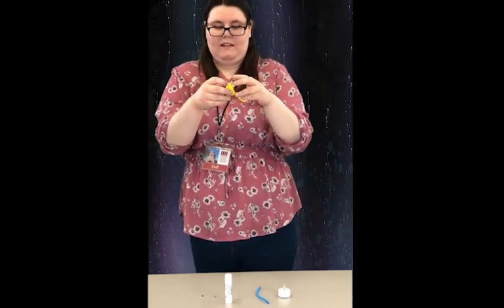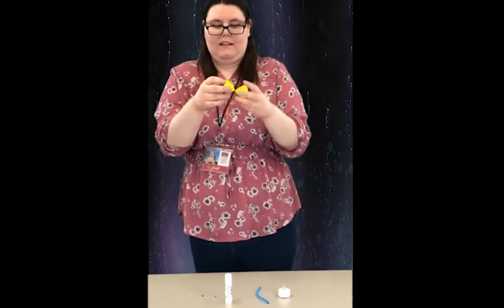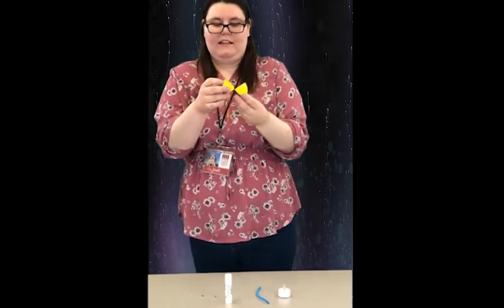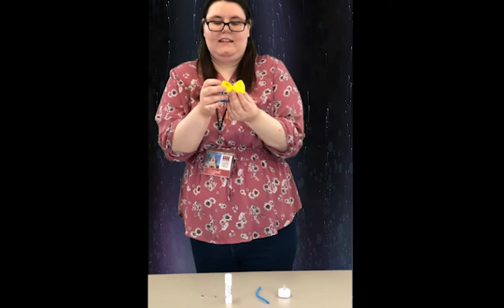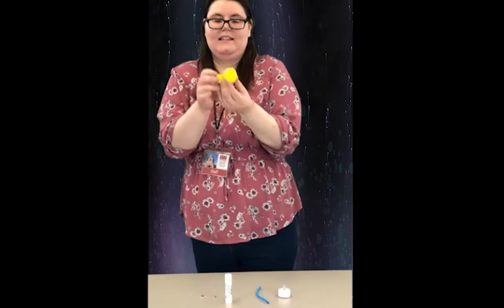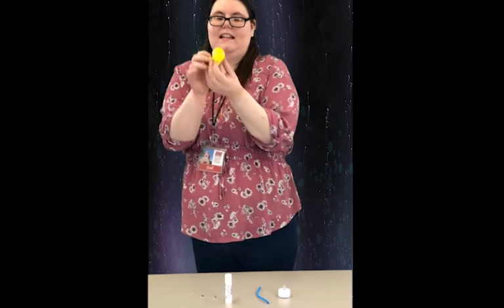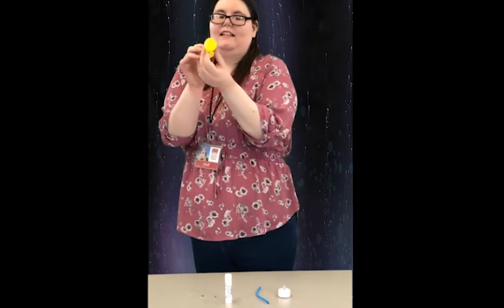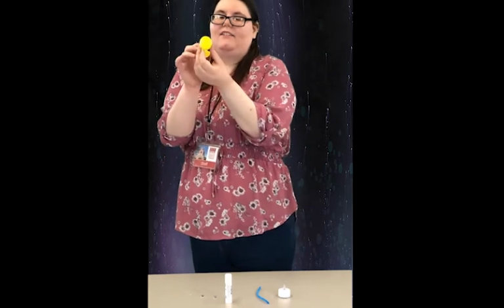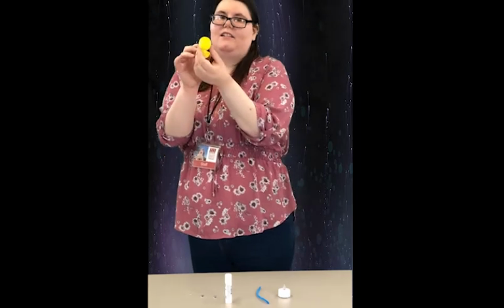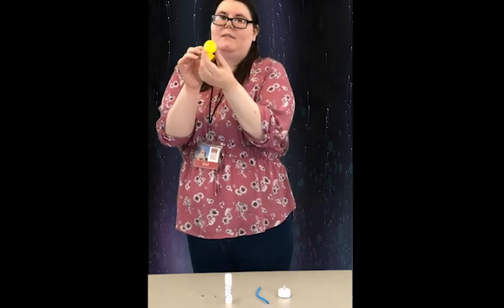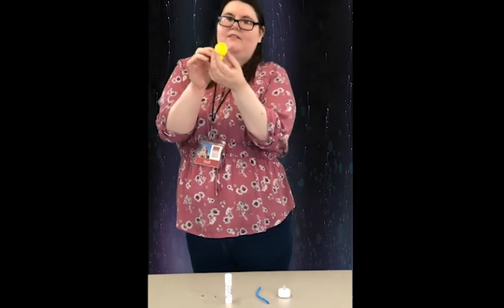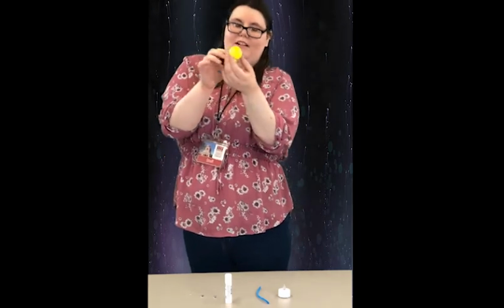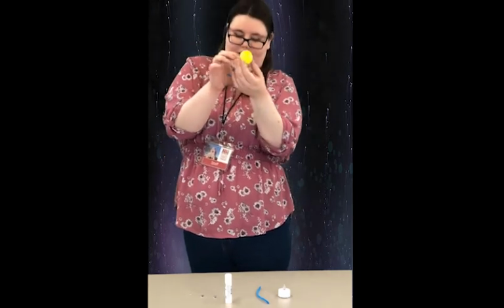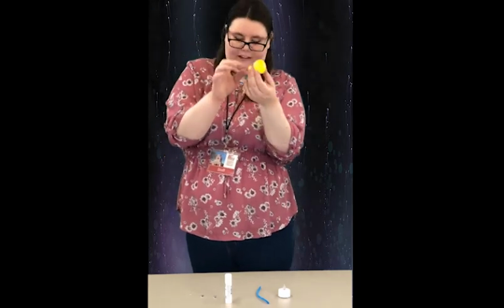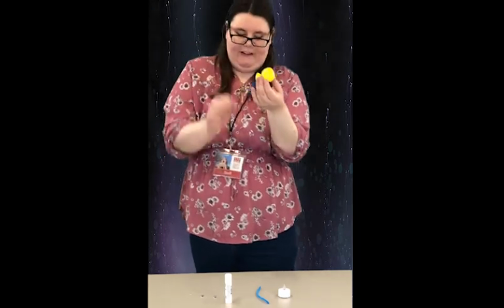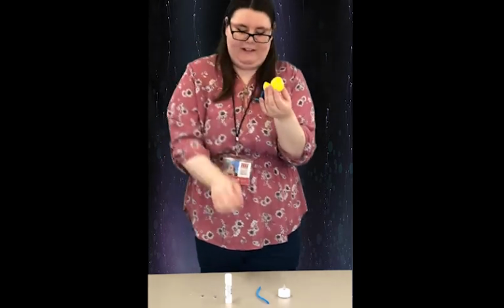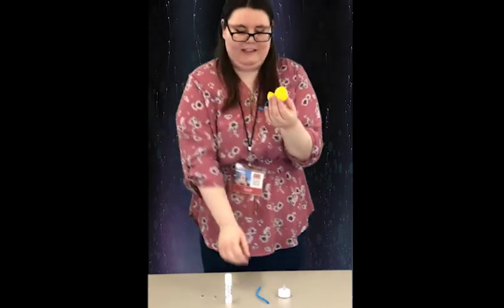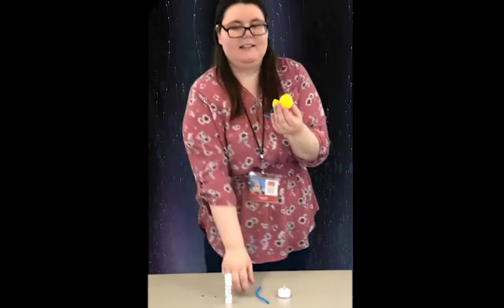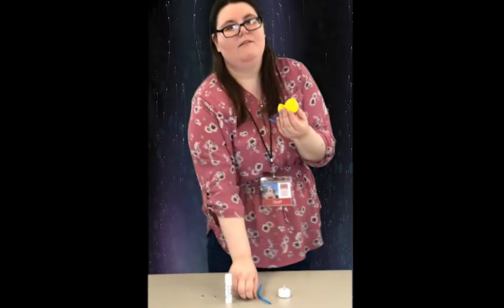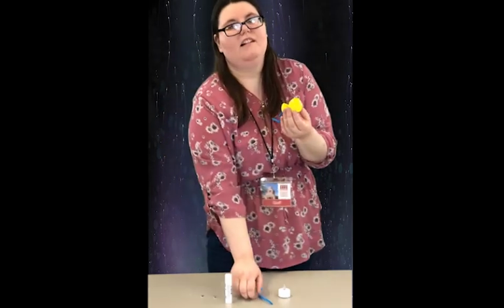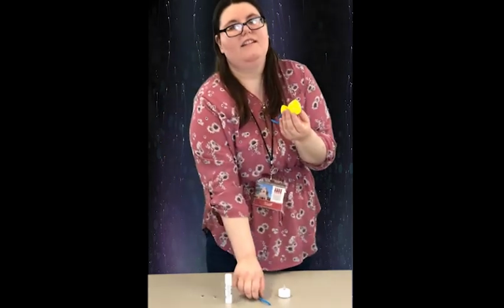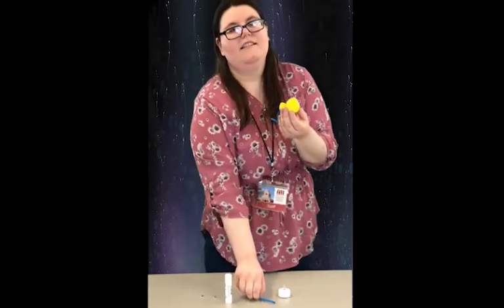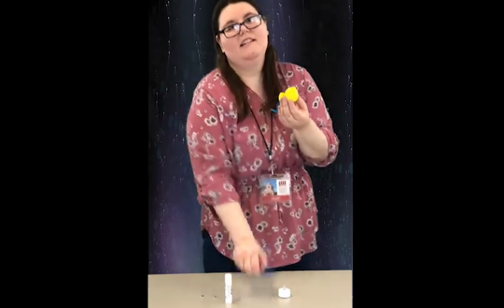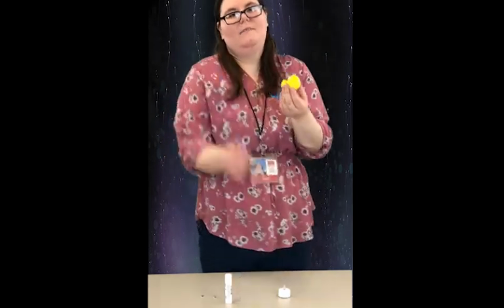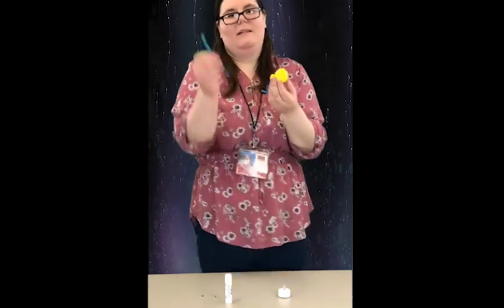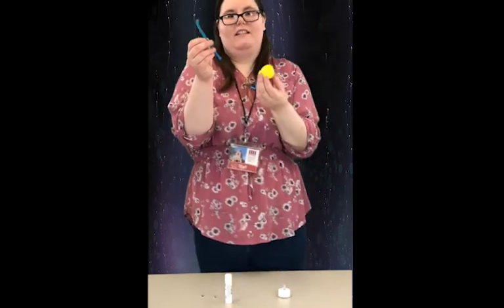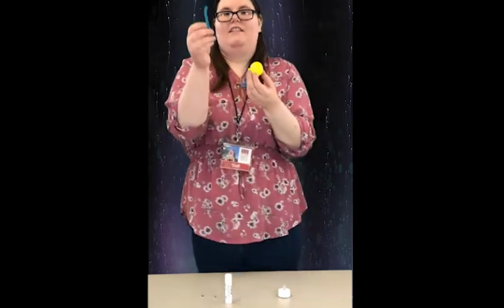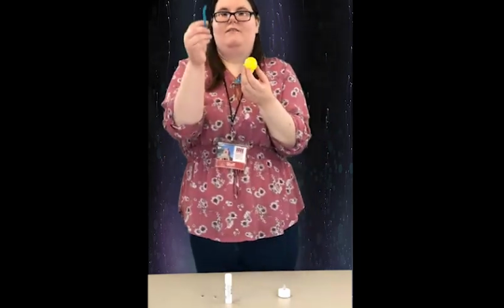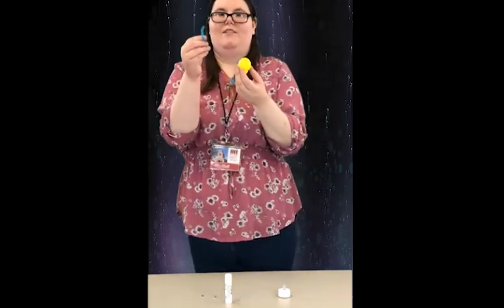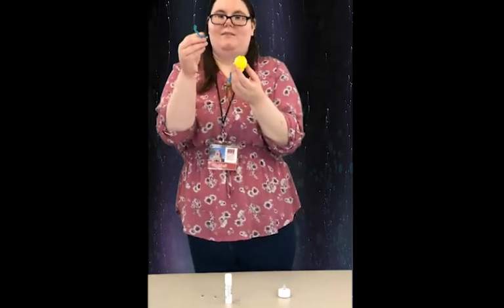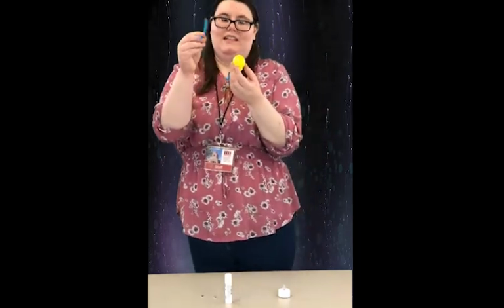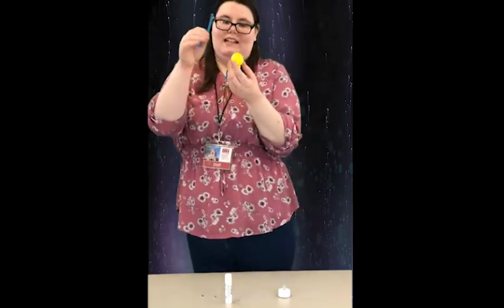And then this end is going to be the front of our firefly, so we're going to use this pipe cleaner to form an antenna.